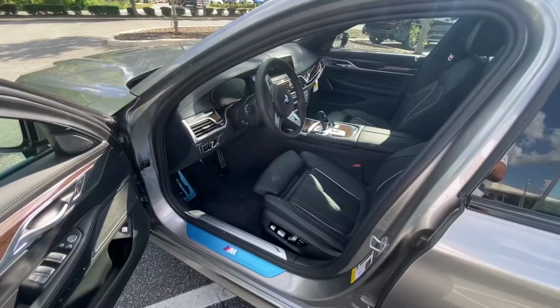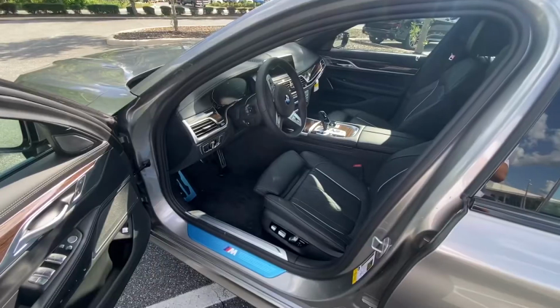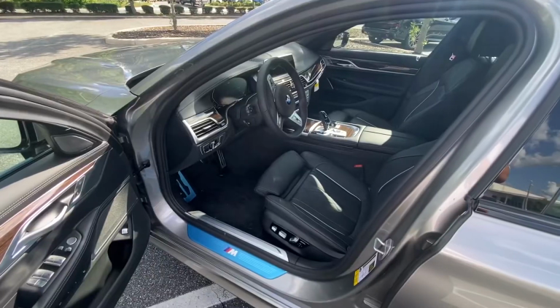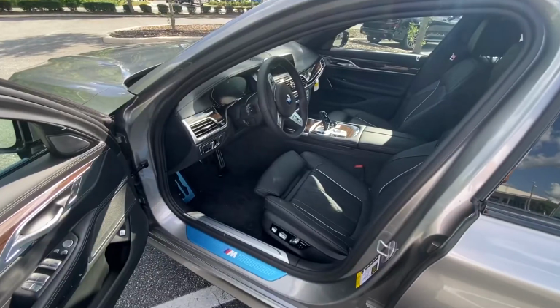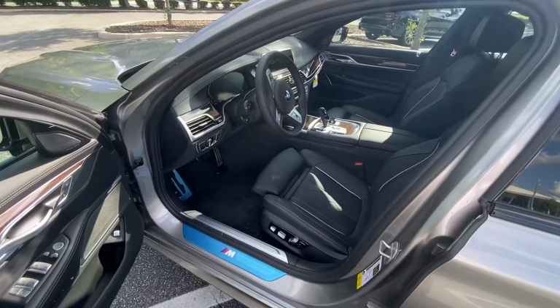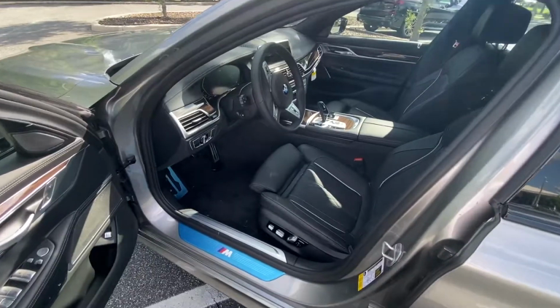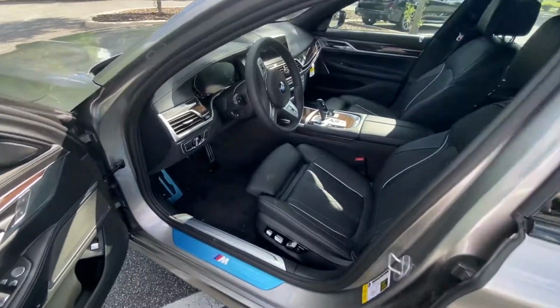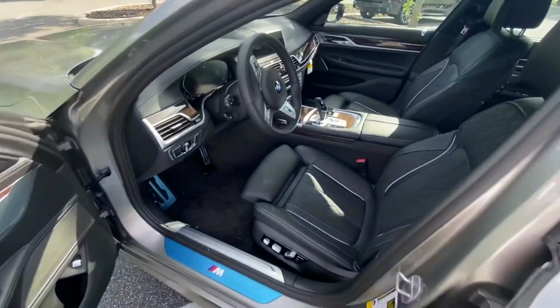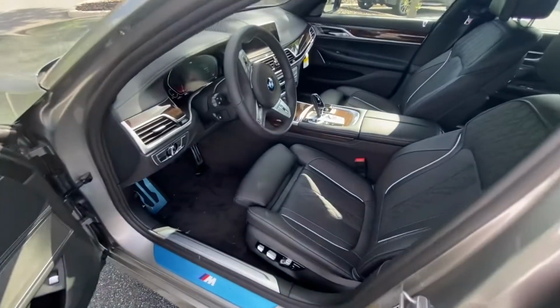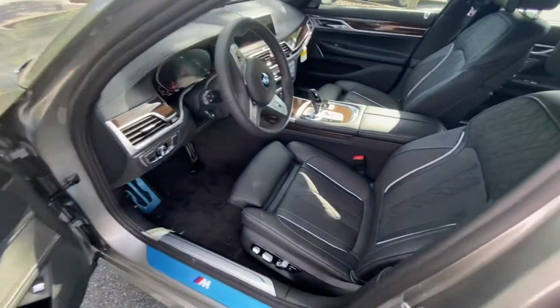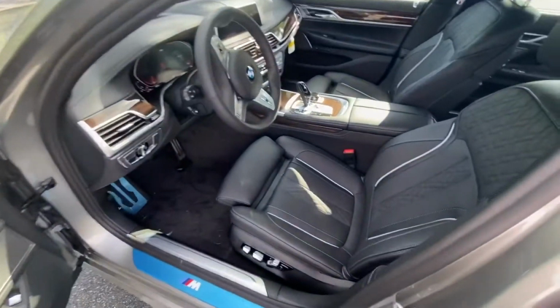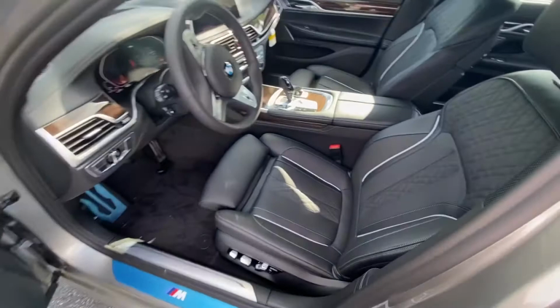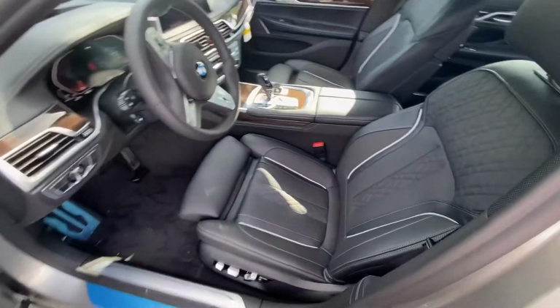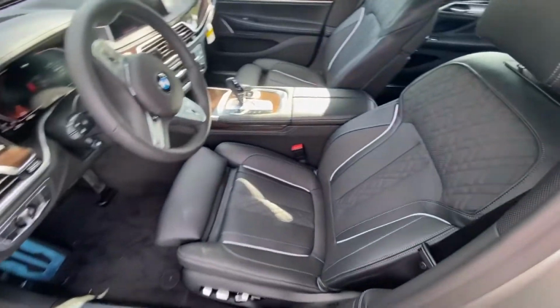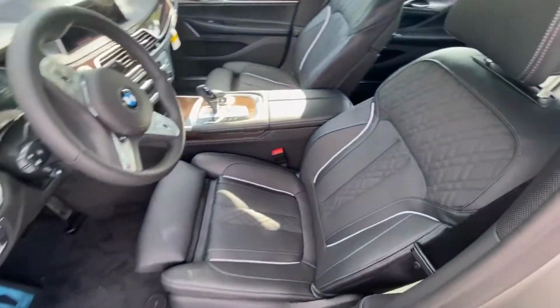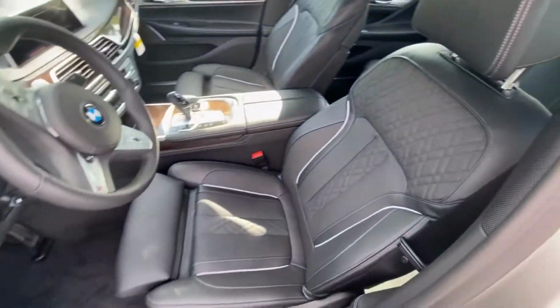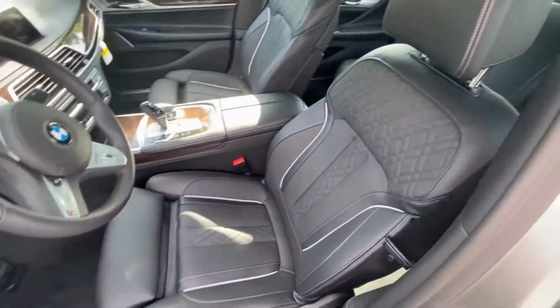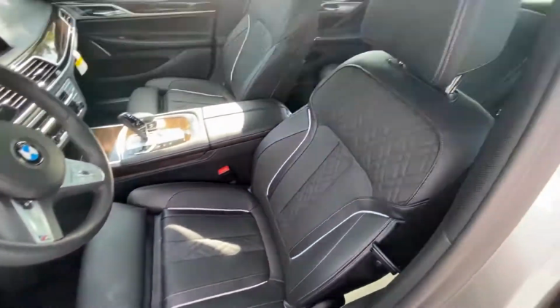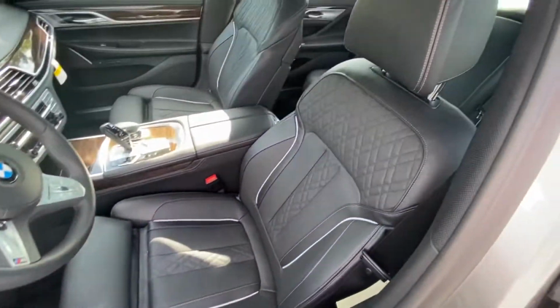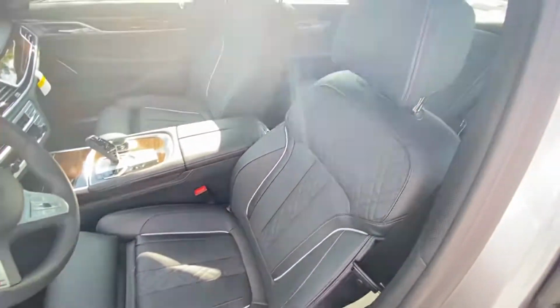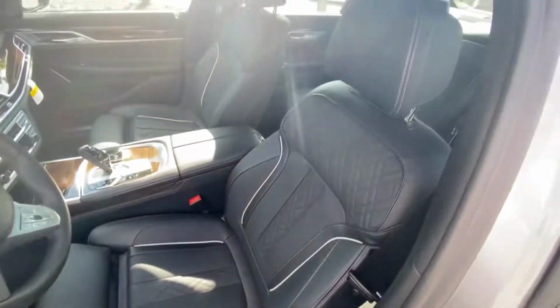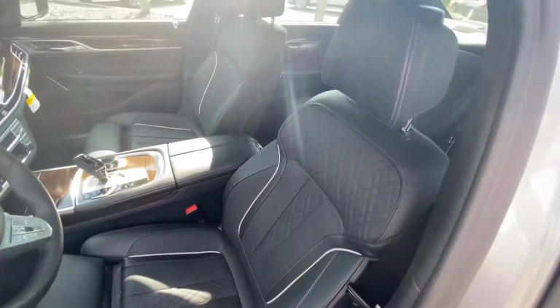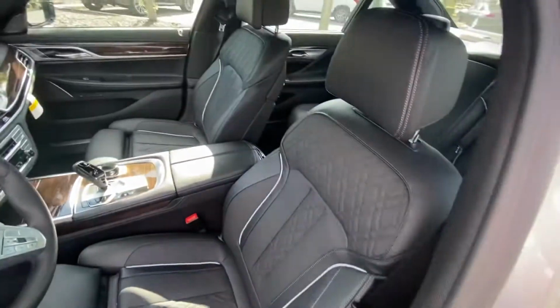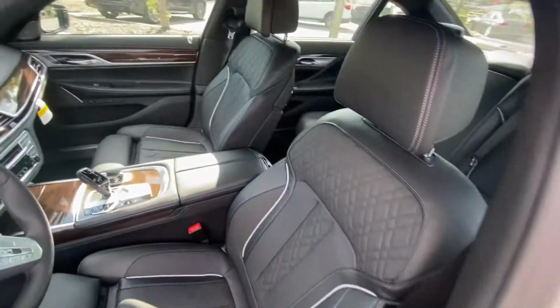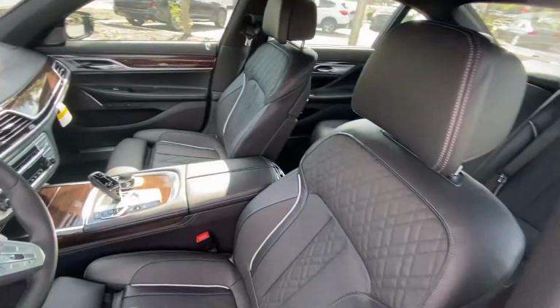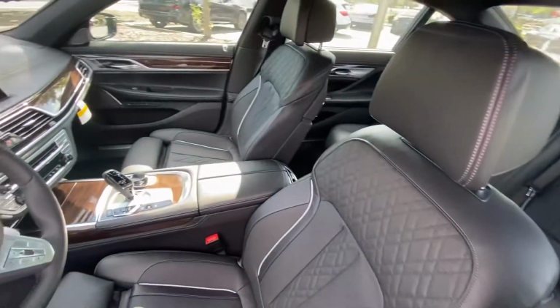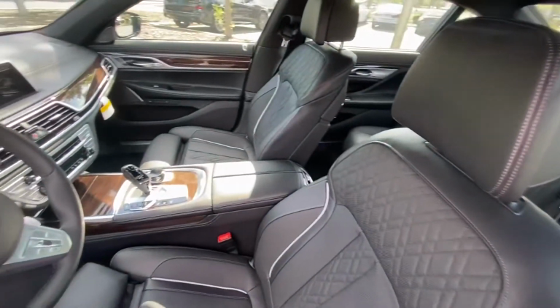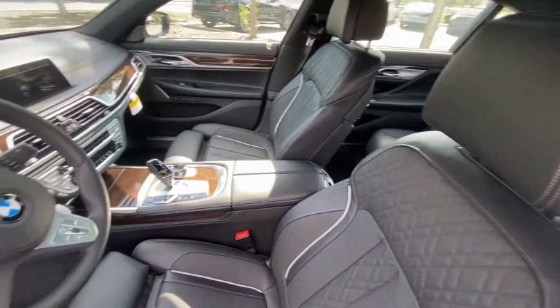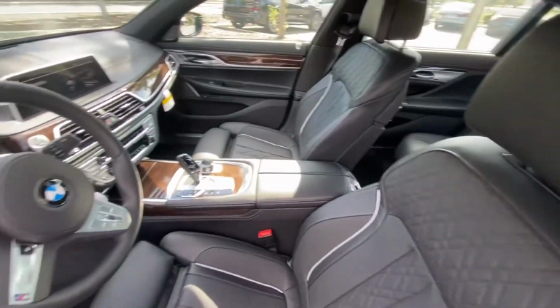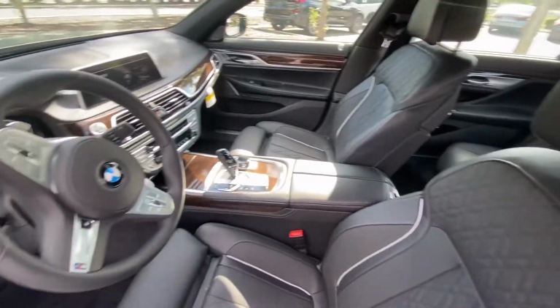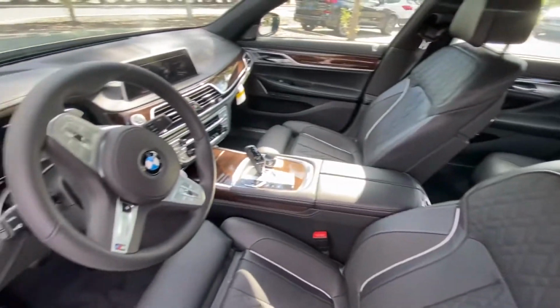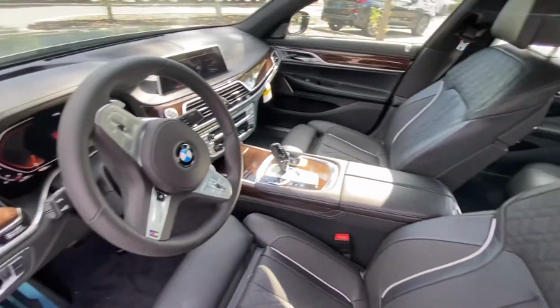This 740i has a black Nappa leather interior as well as front driver and passenger massage seats.